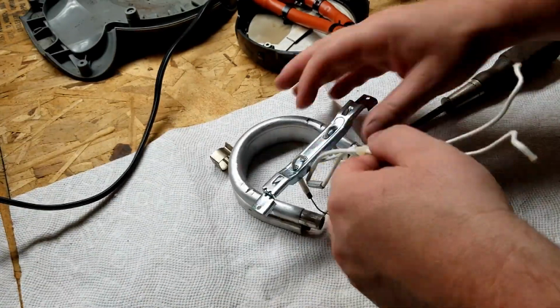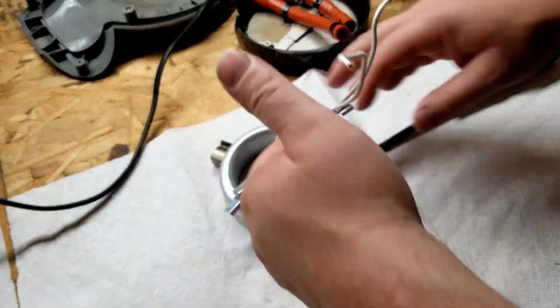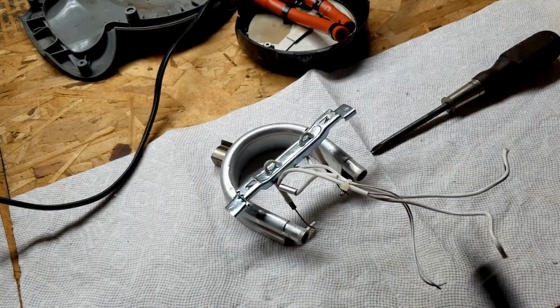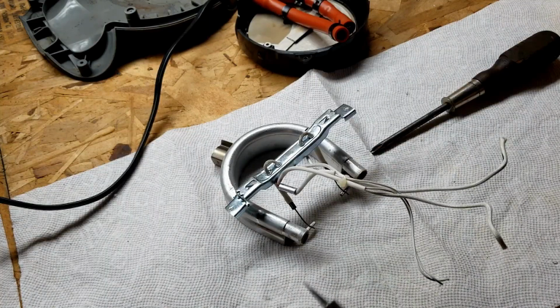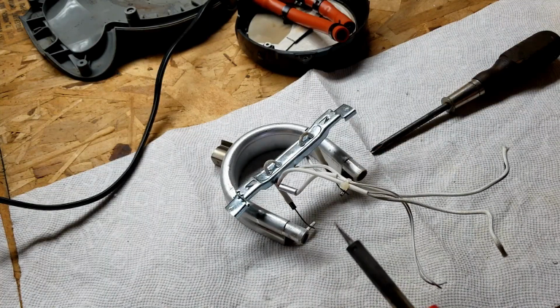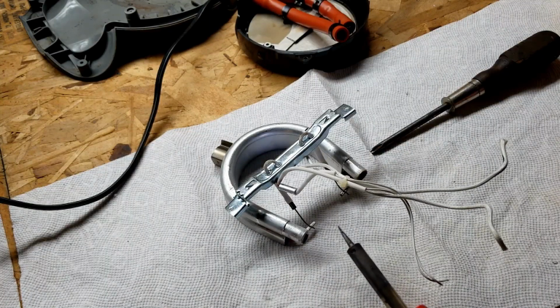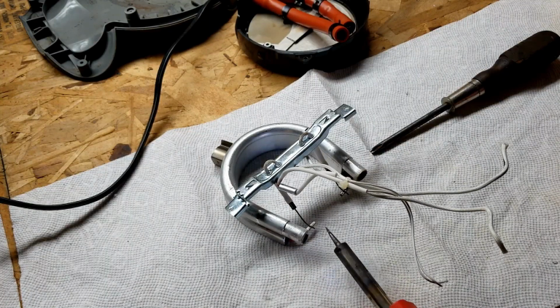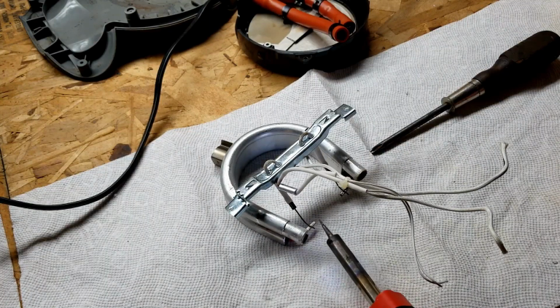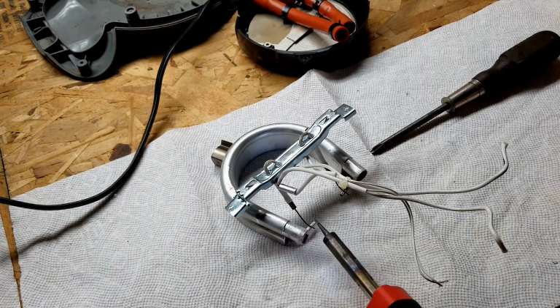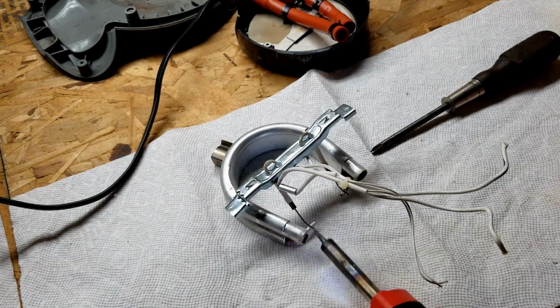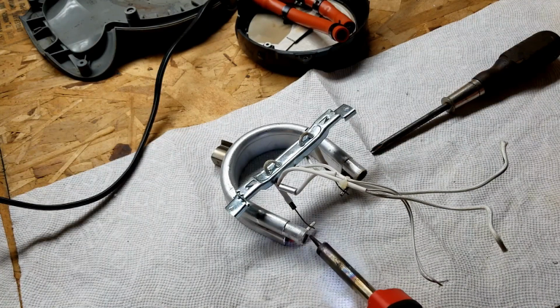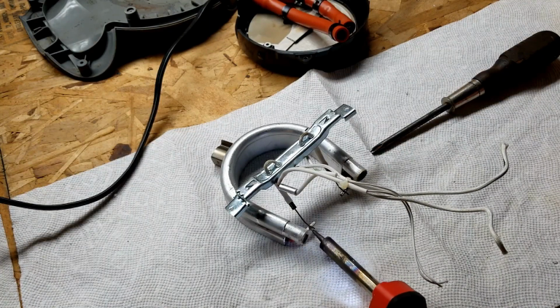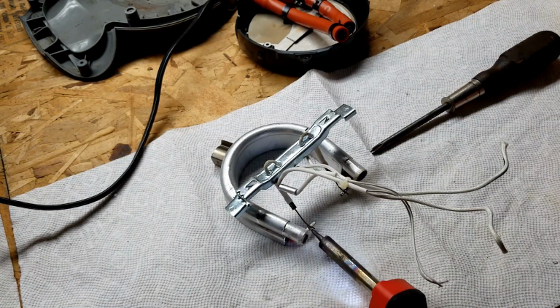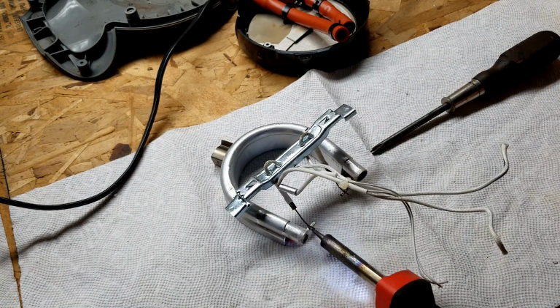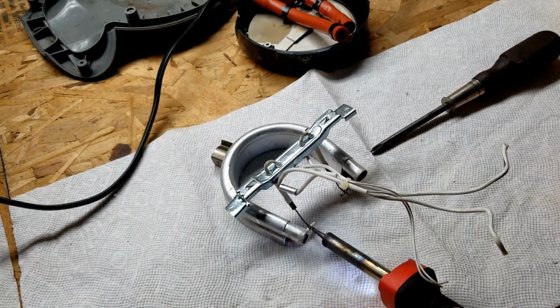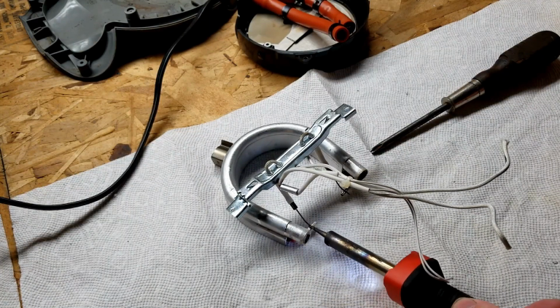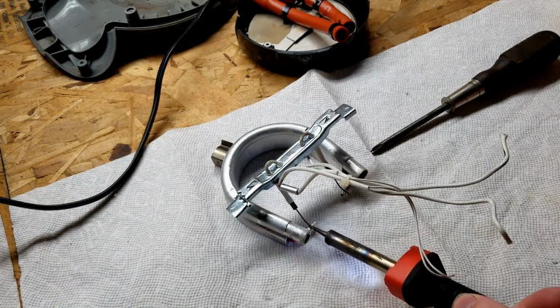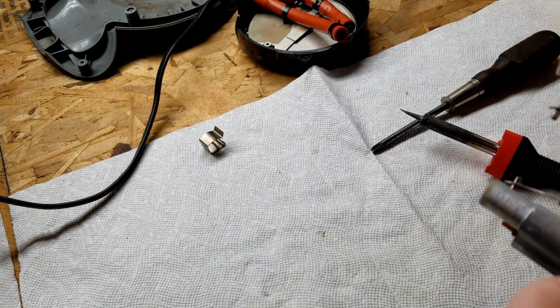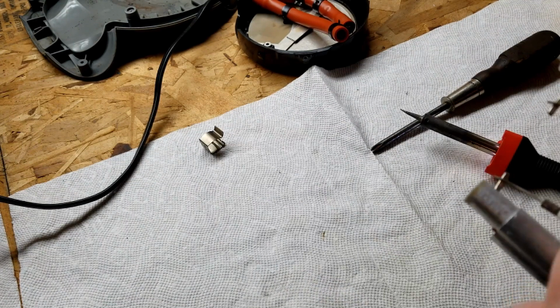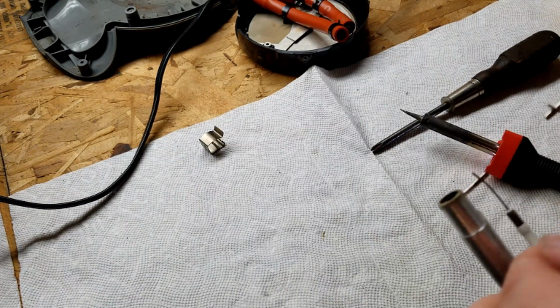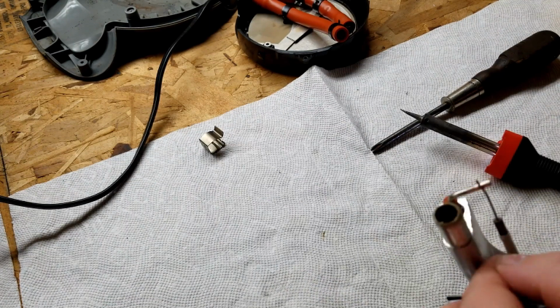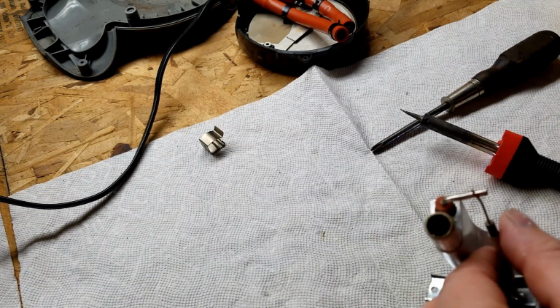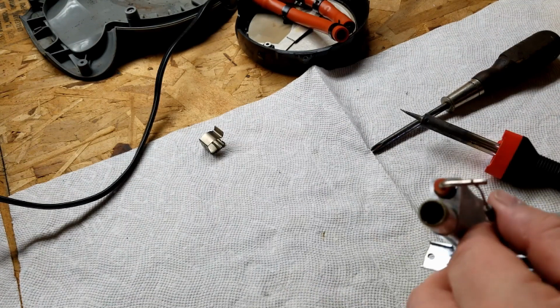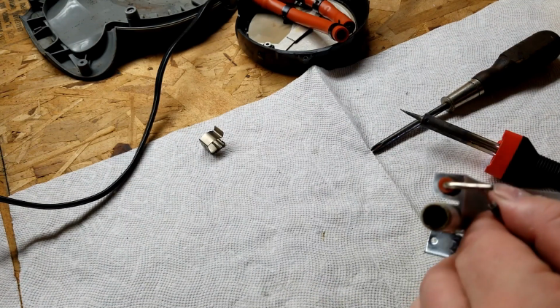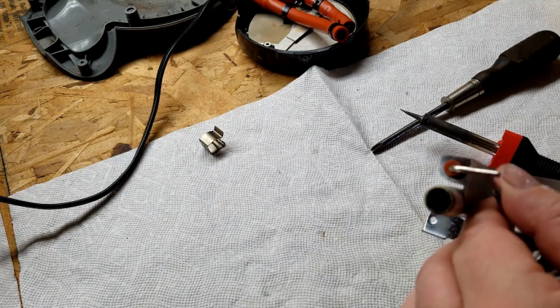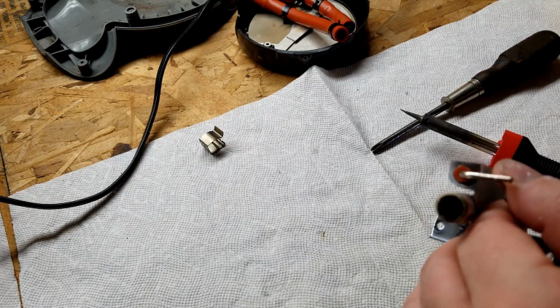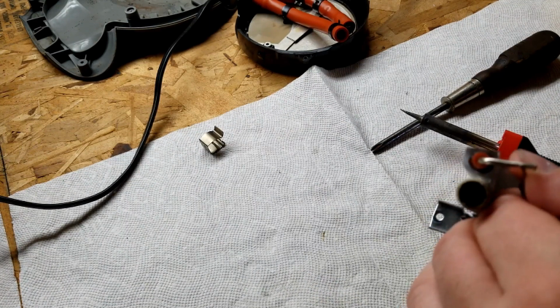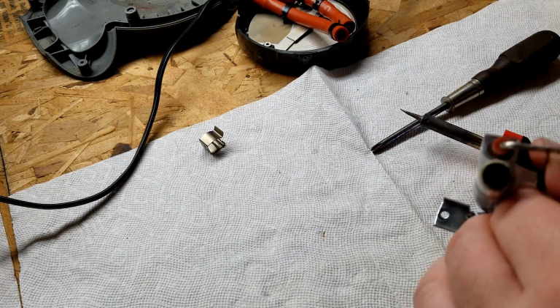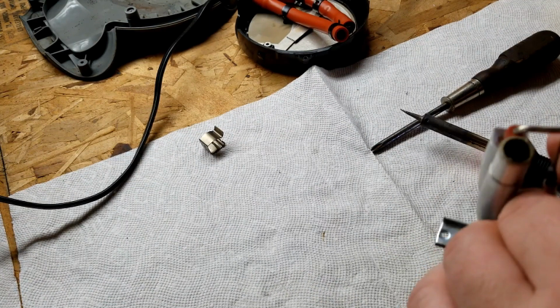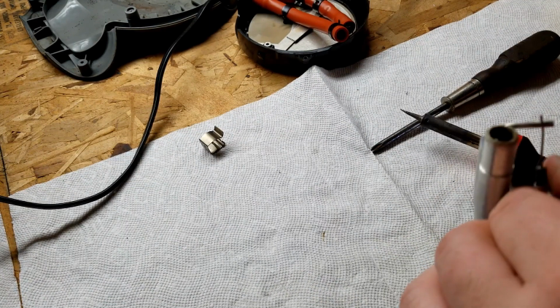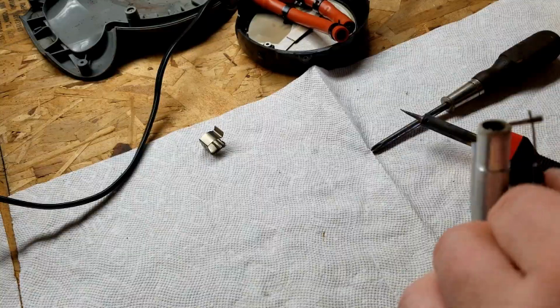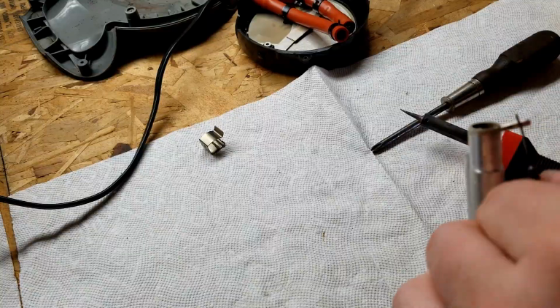See if this solder gun will take this off. Nope, that must be actually welded to it.